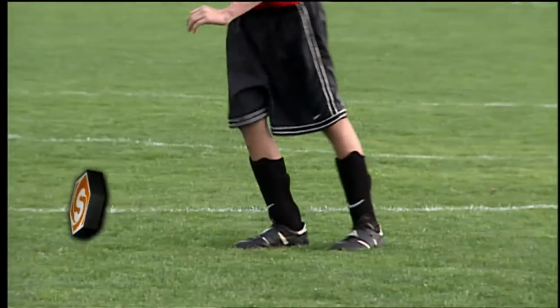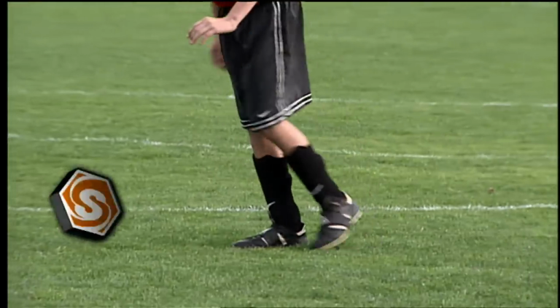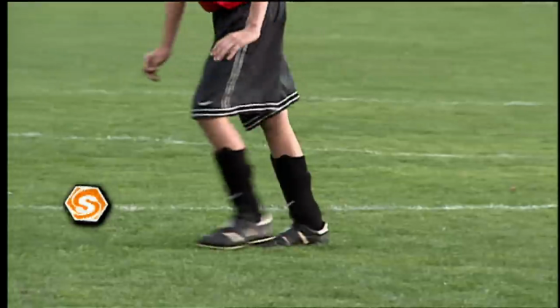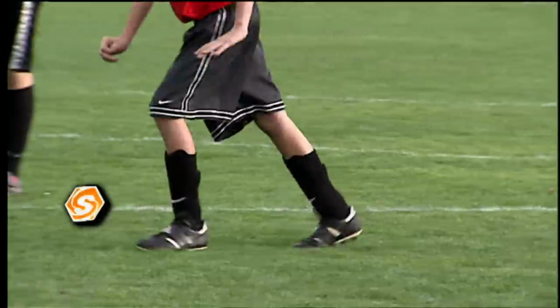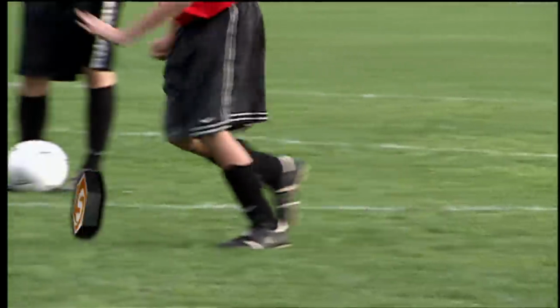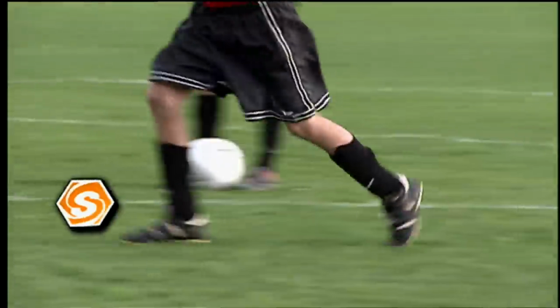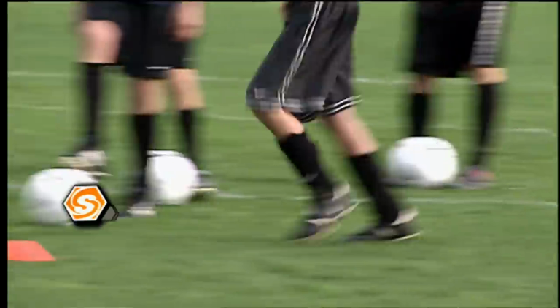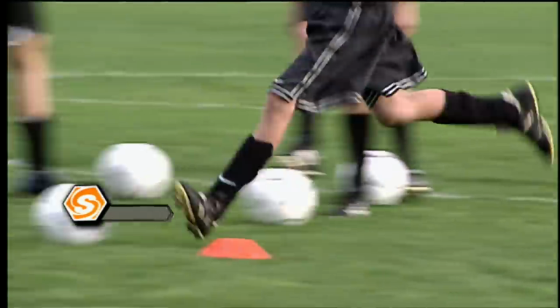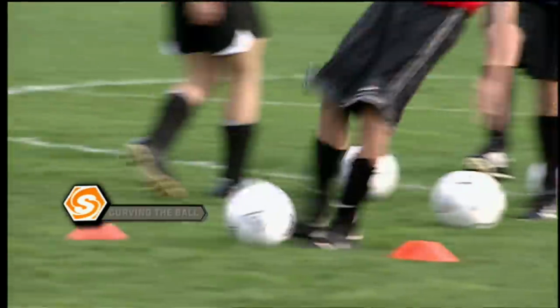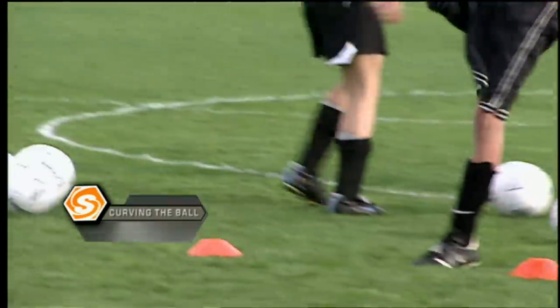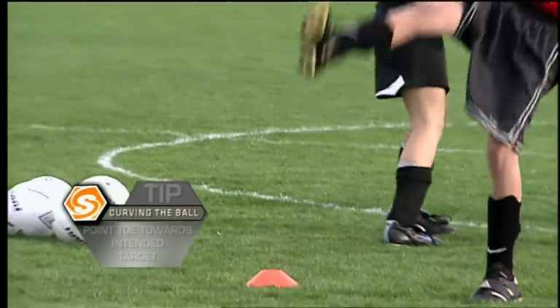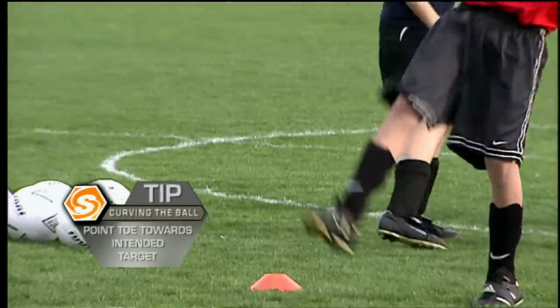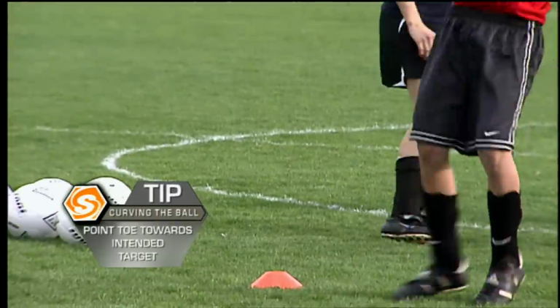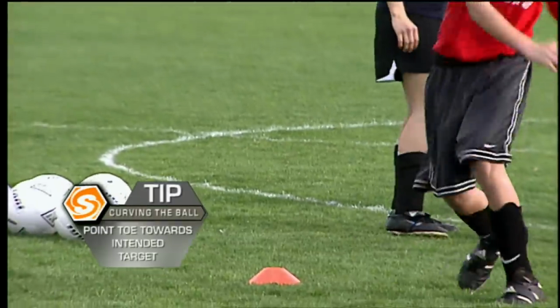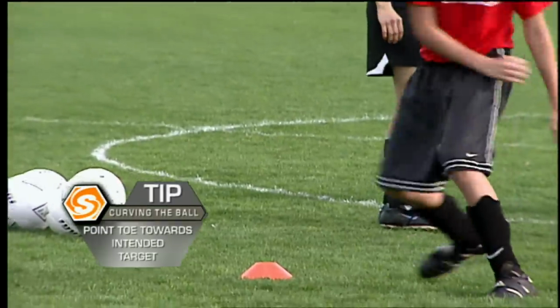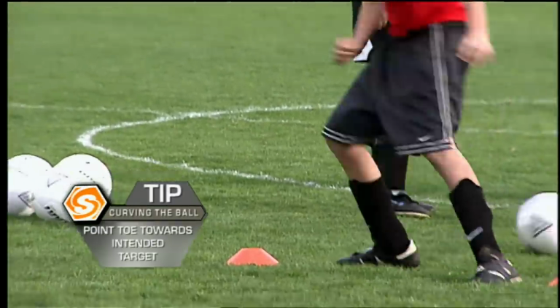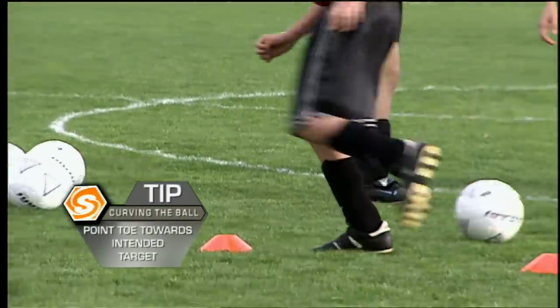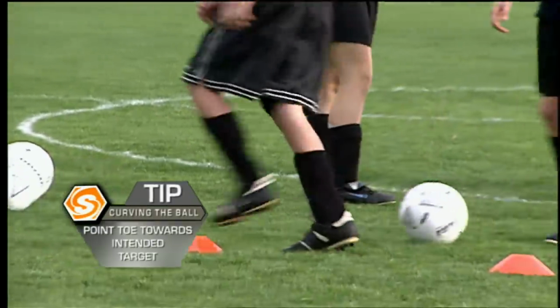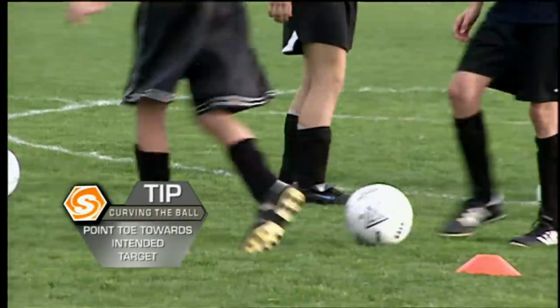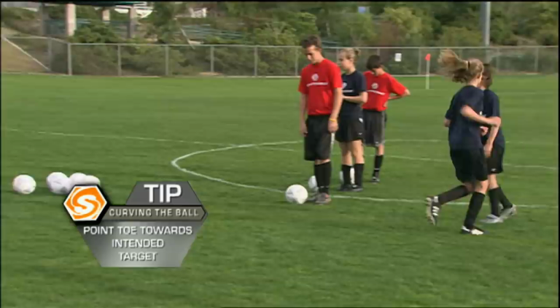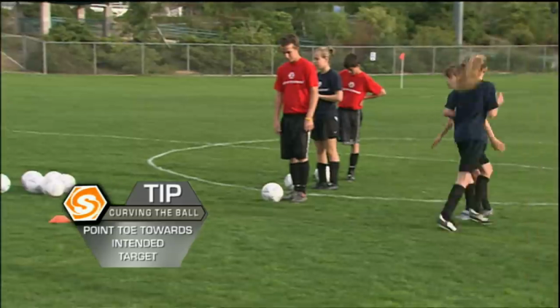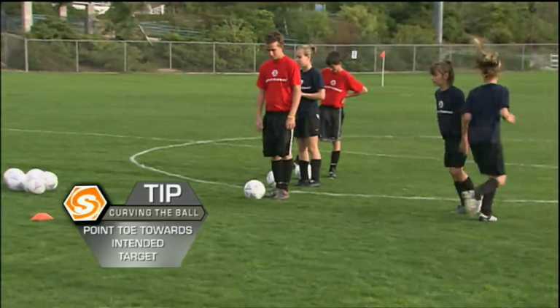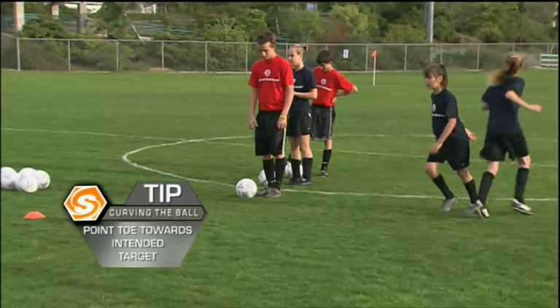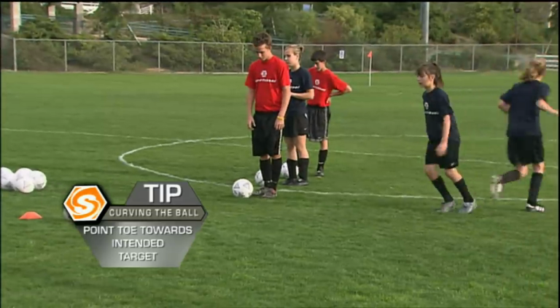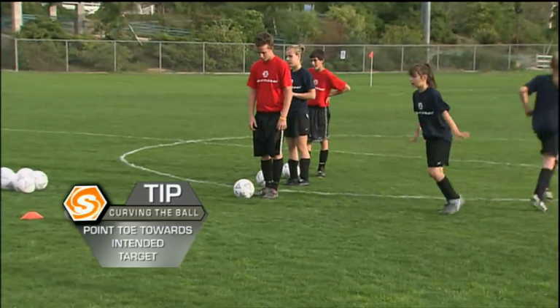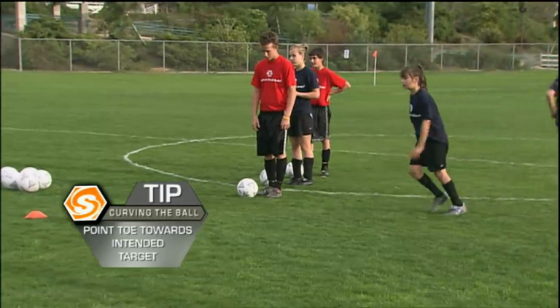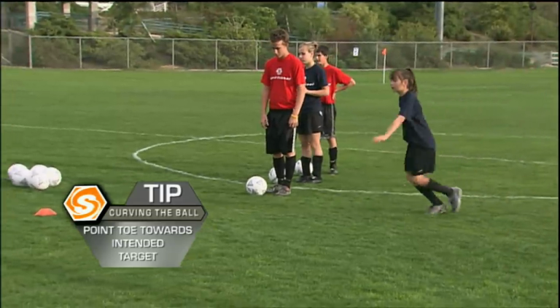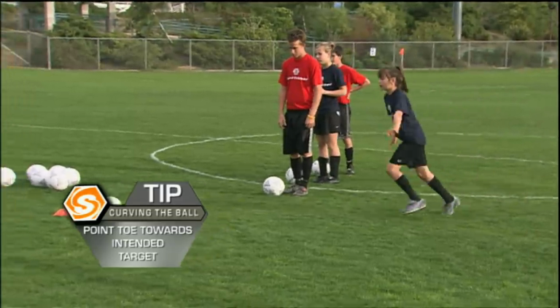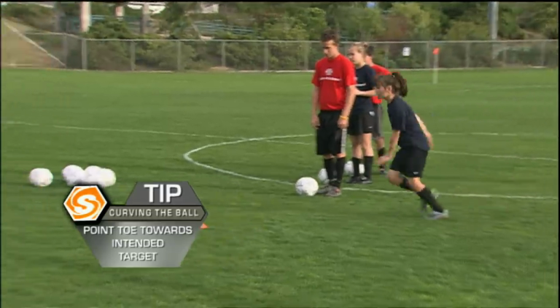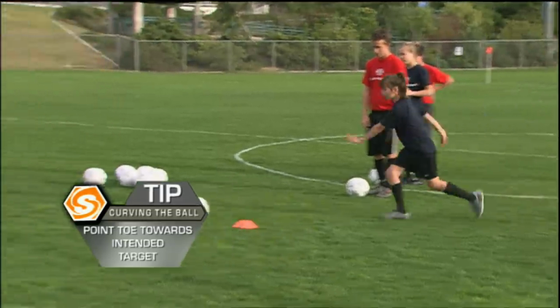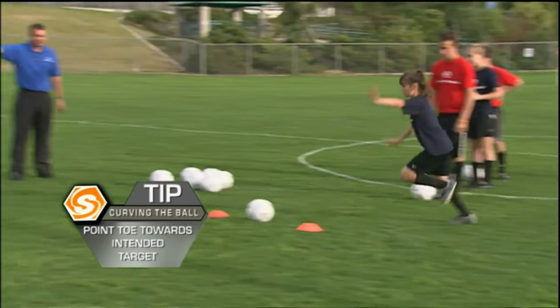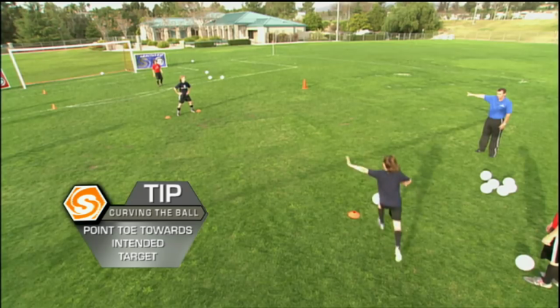Give me that good technique. Almost — point your toe at that target.